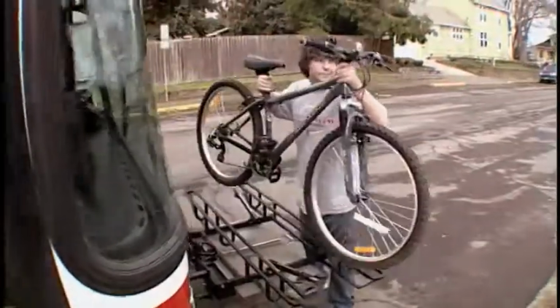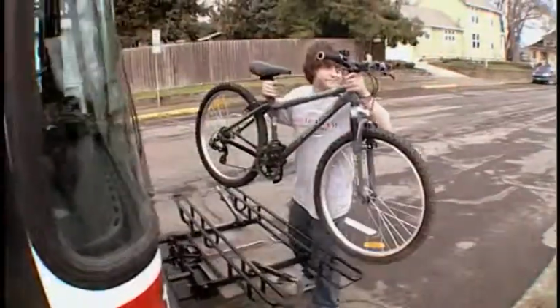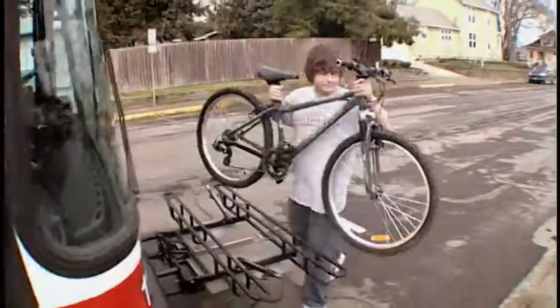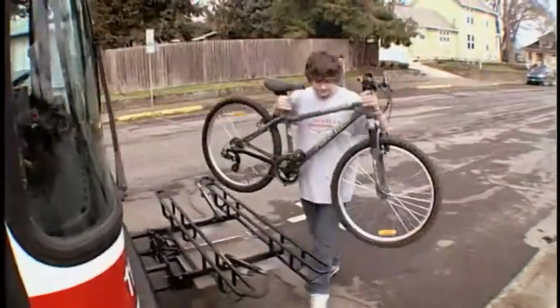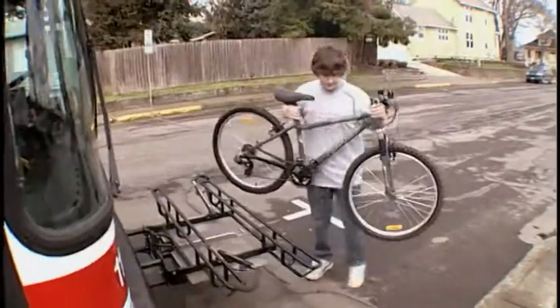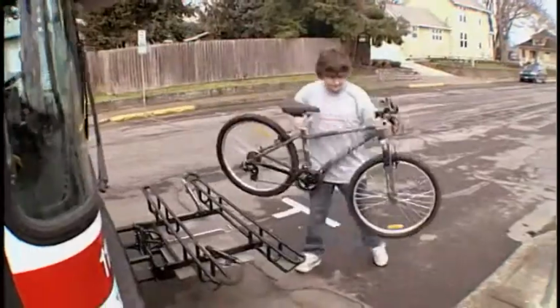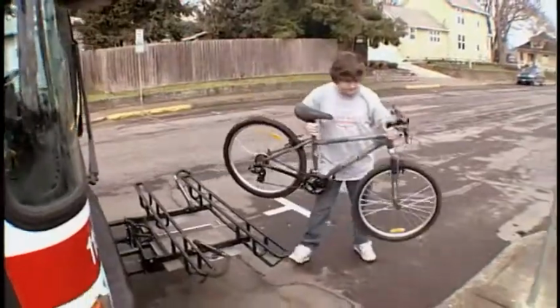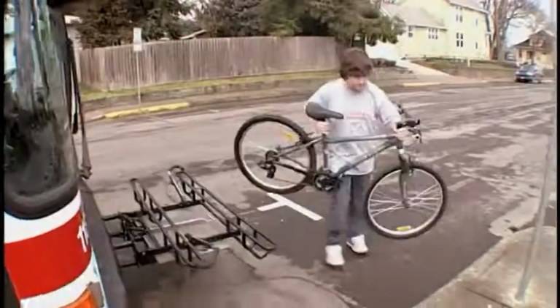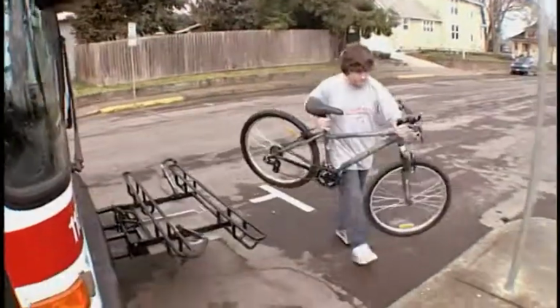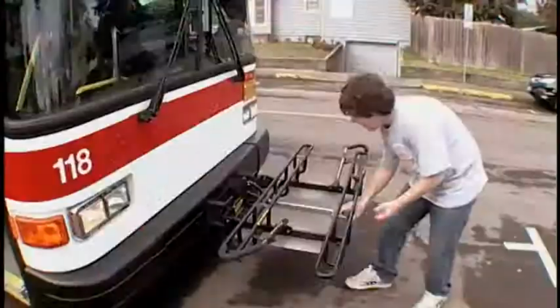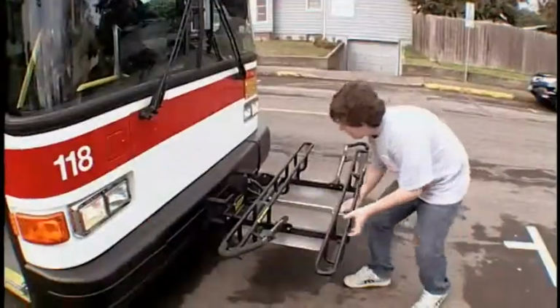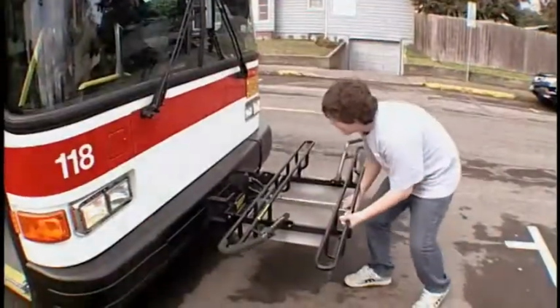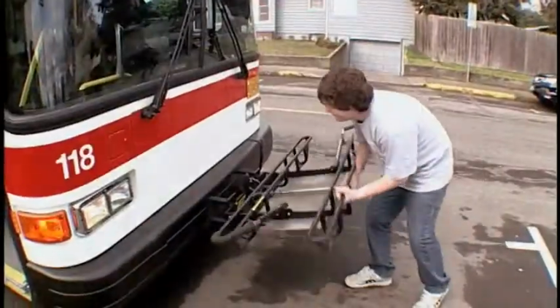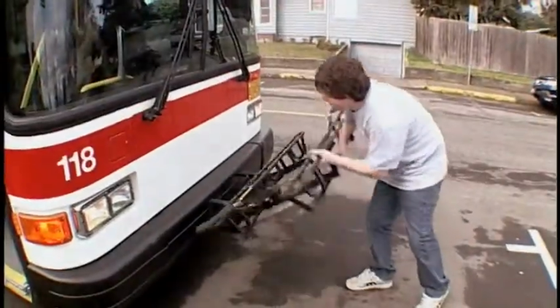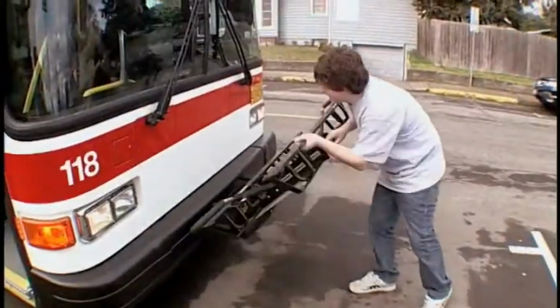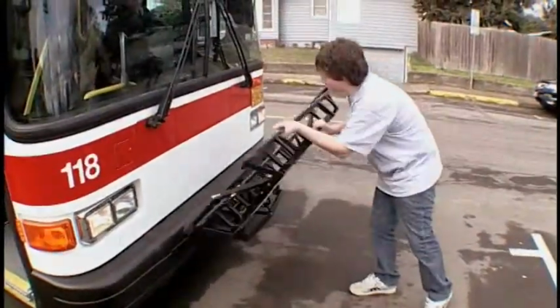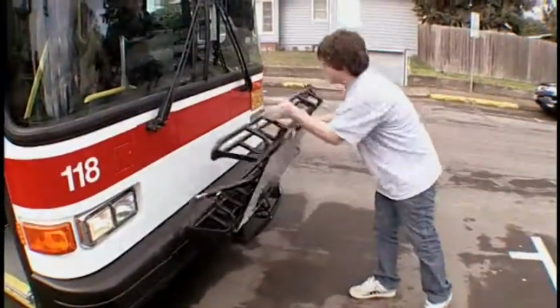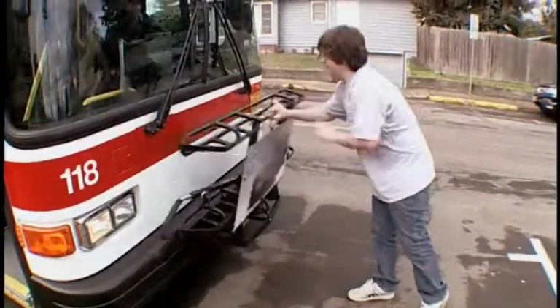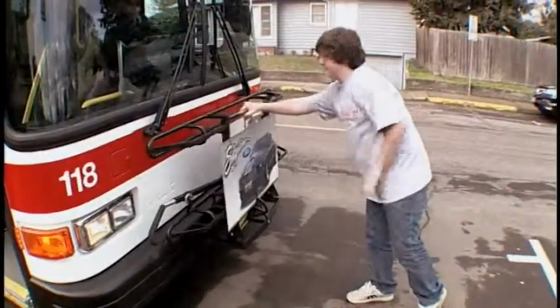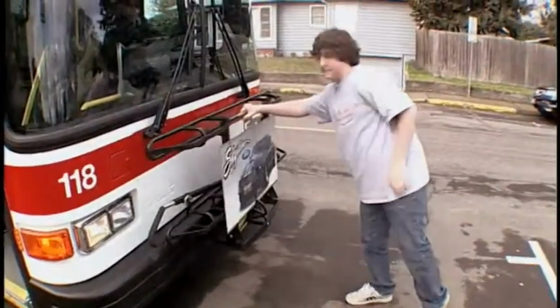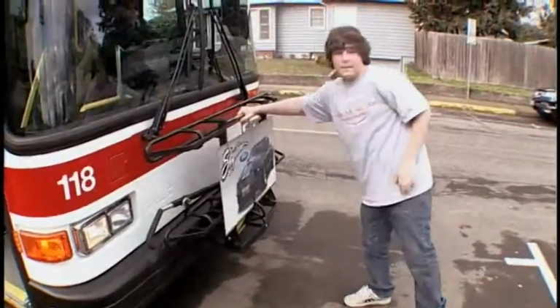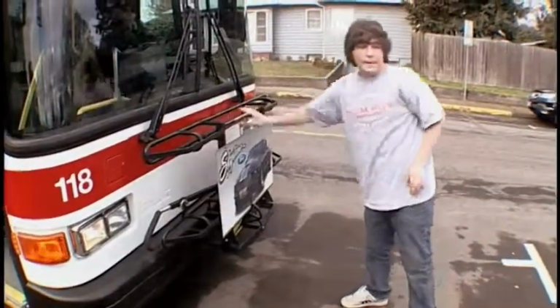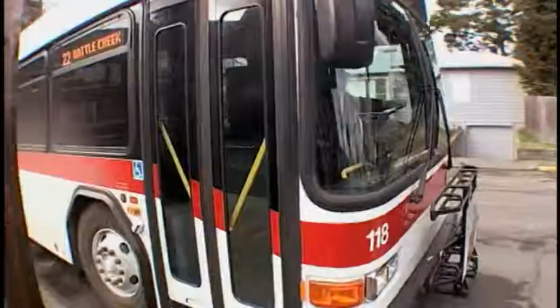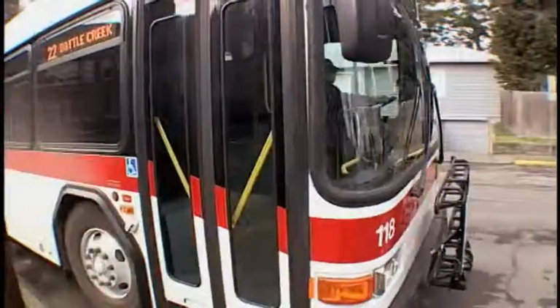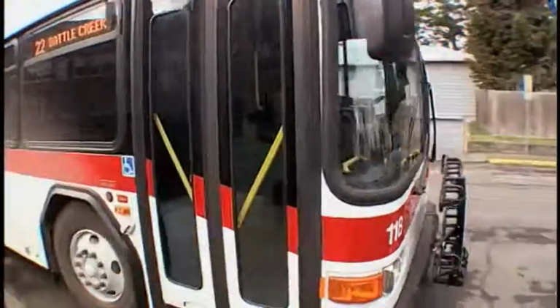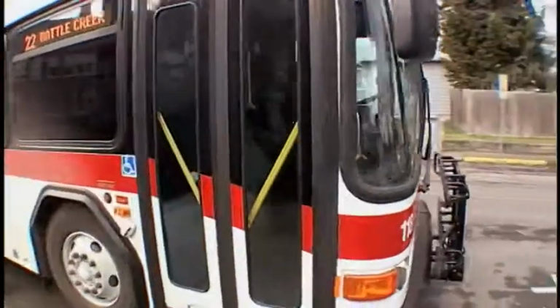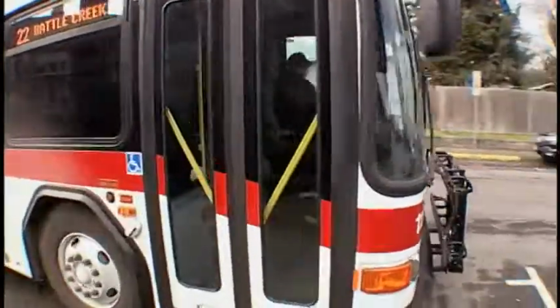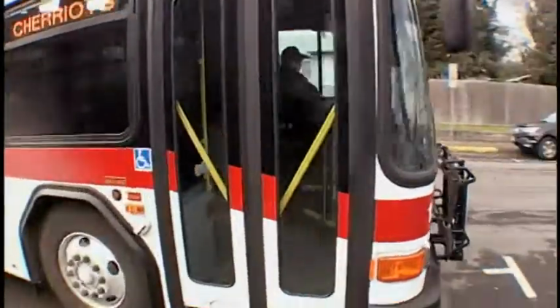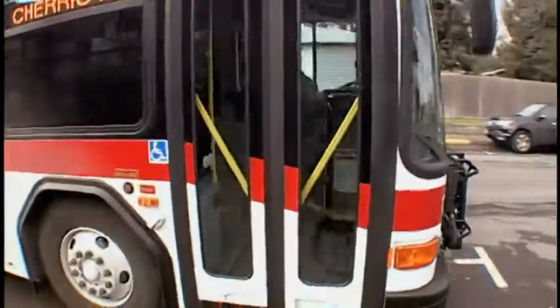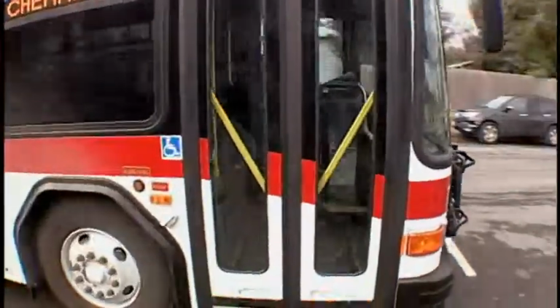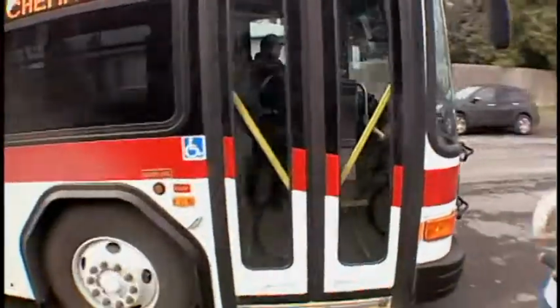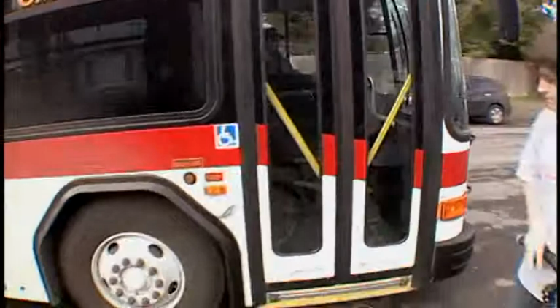When you've got your bike, remember to put the bike rack back up and step back to allow the bus to drive off before riding away.